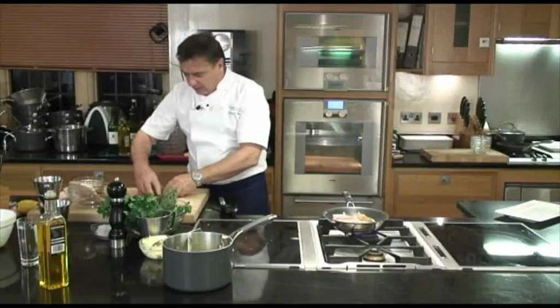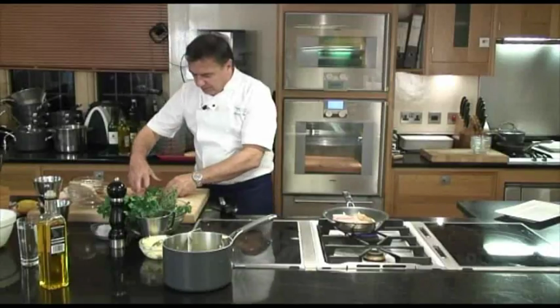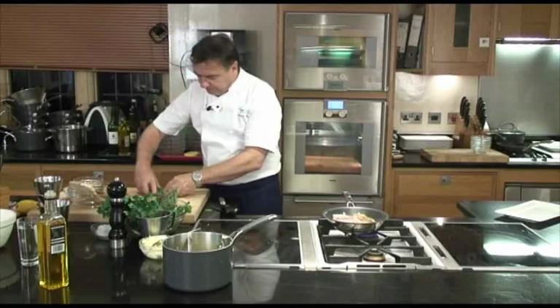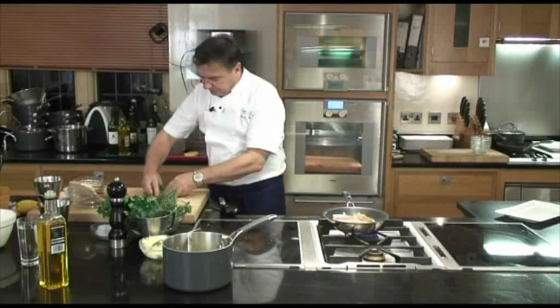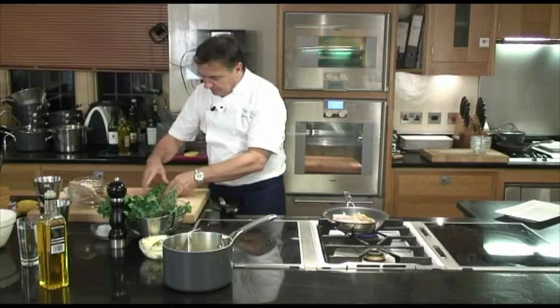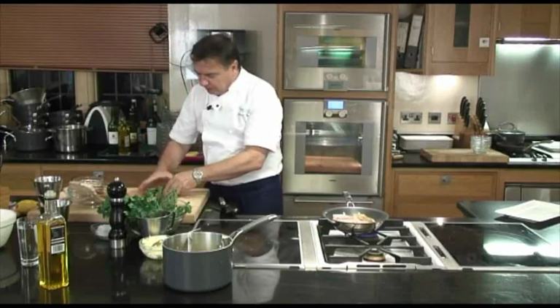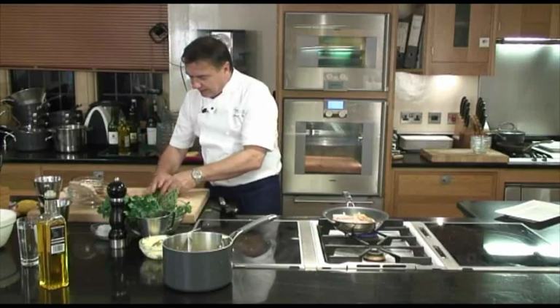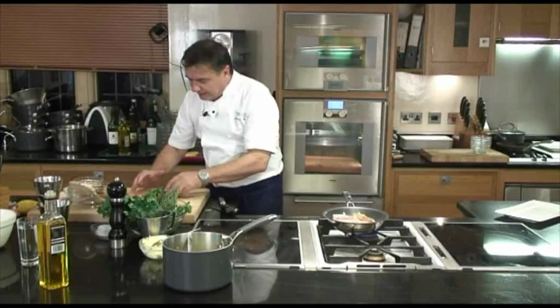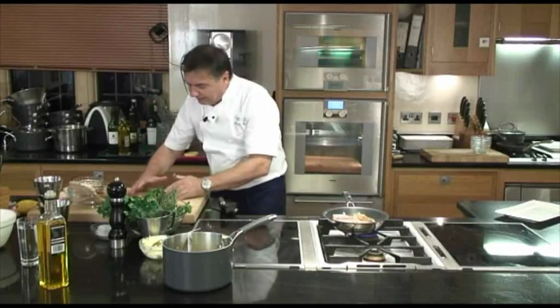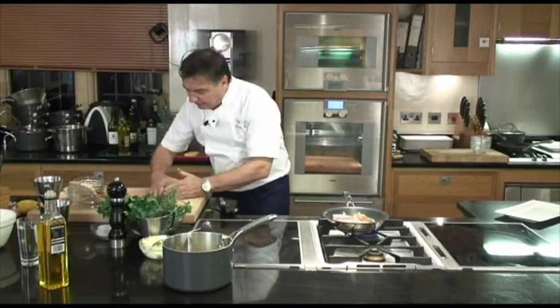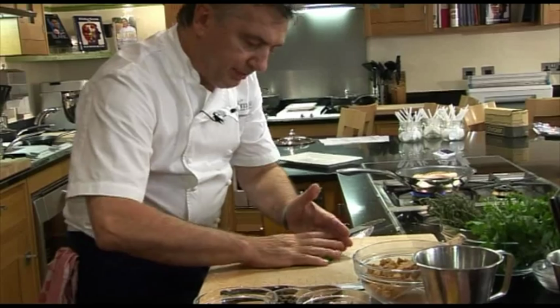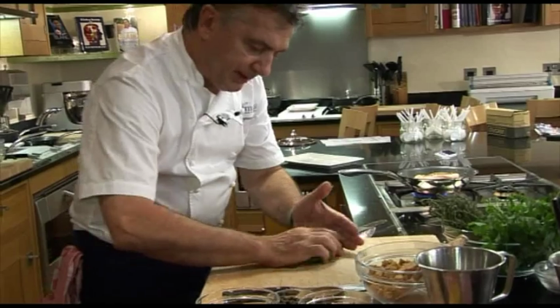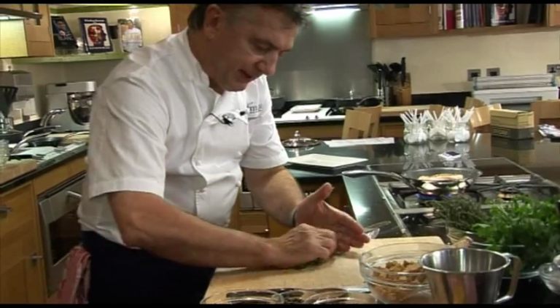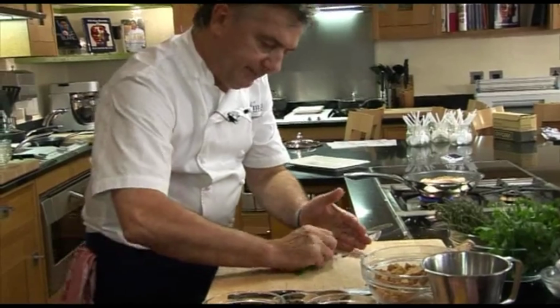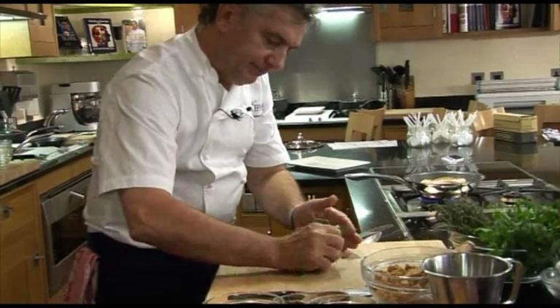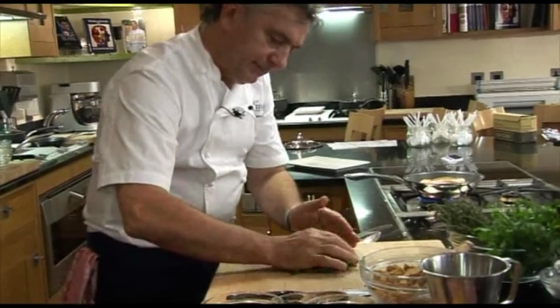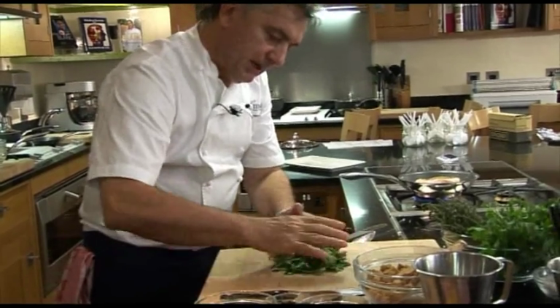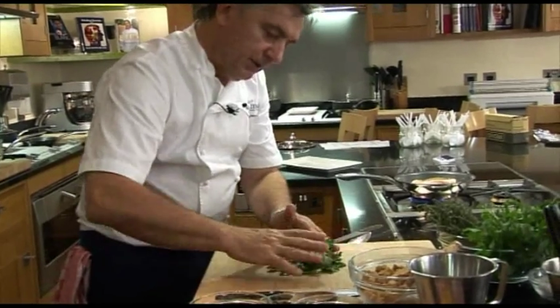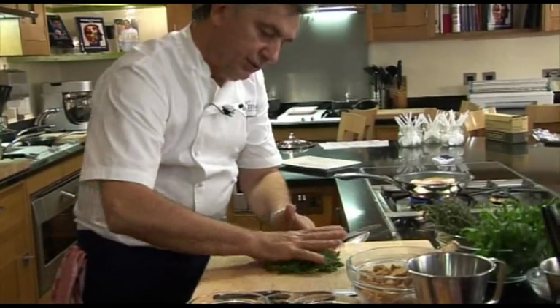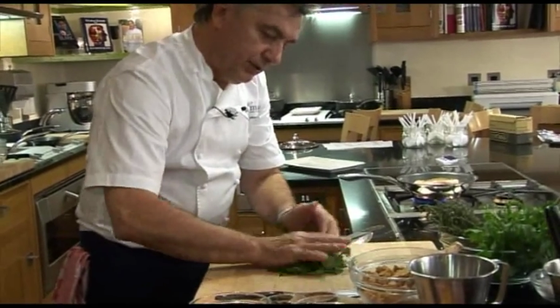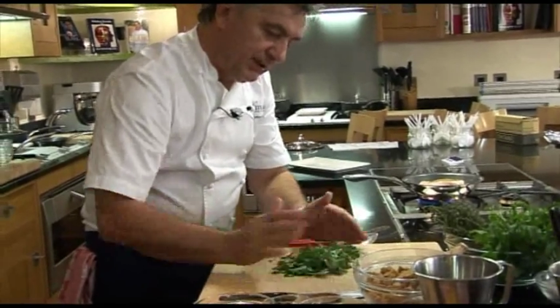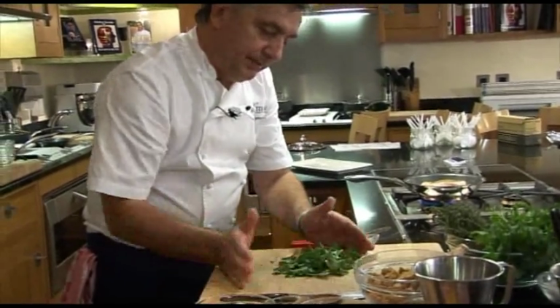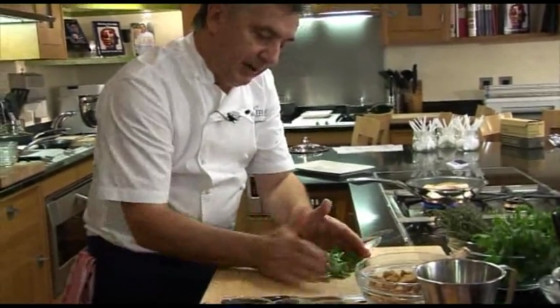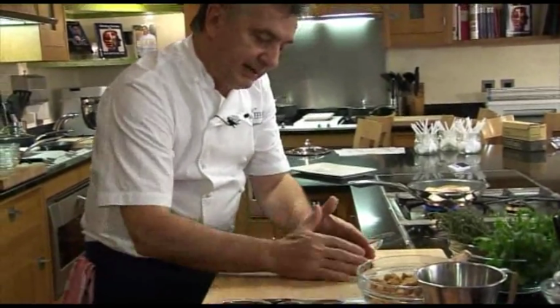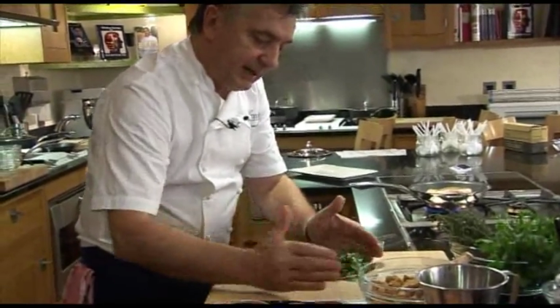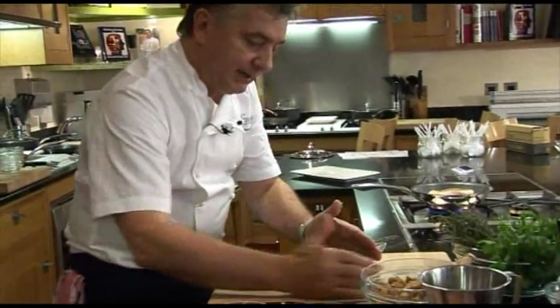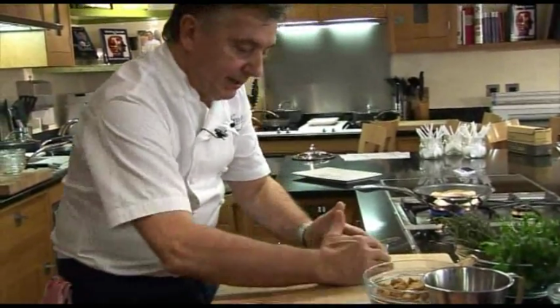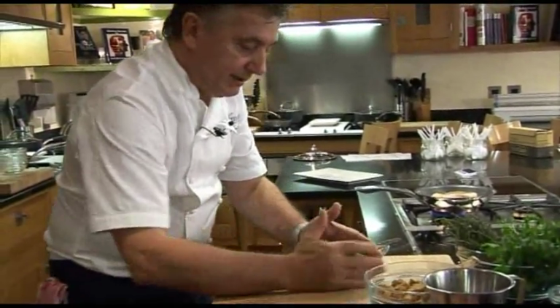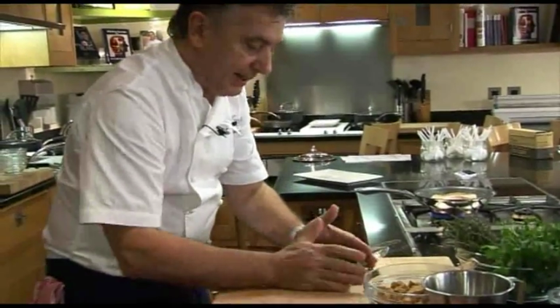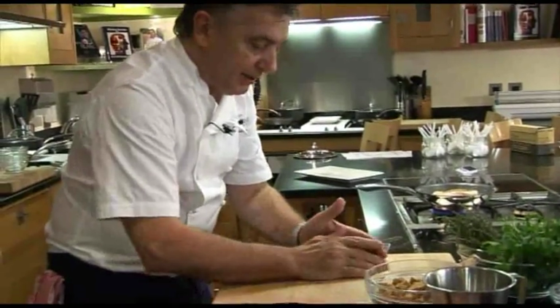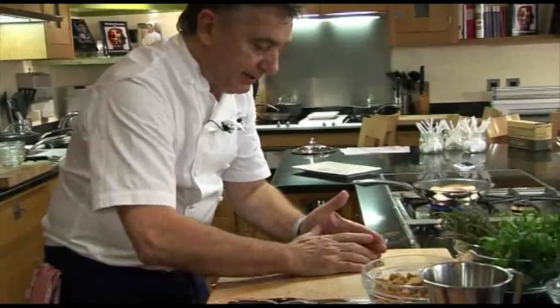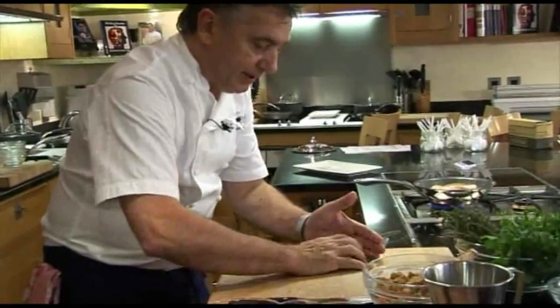So just gather your parsley. What you do is simple — like that. Gather it.